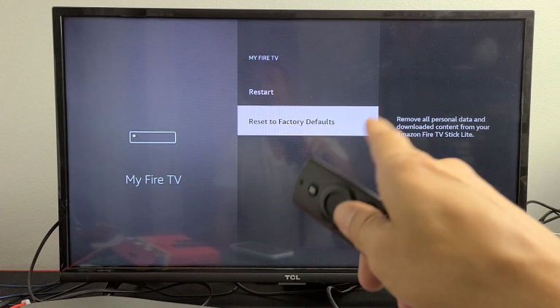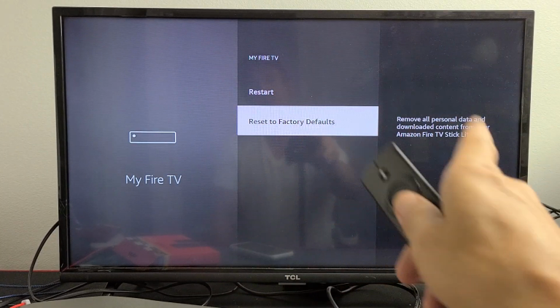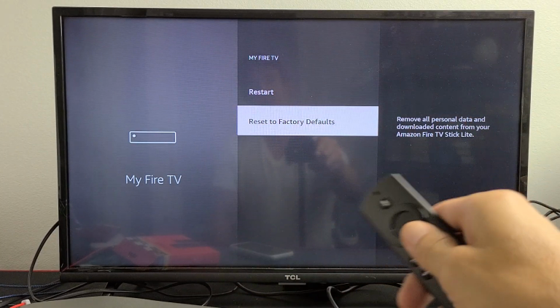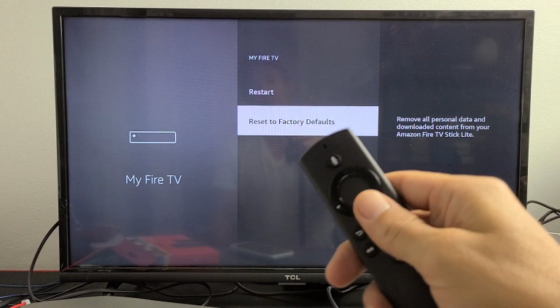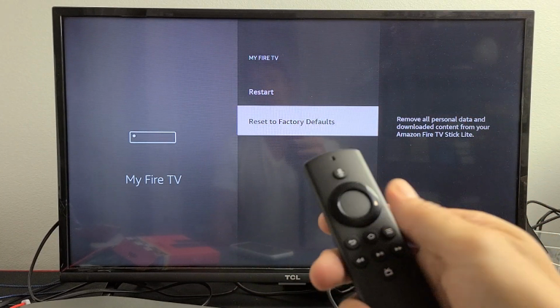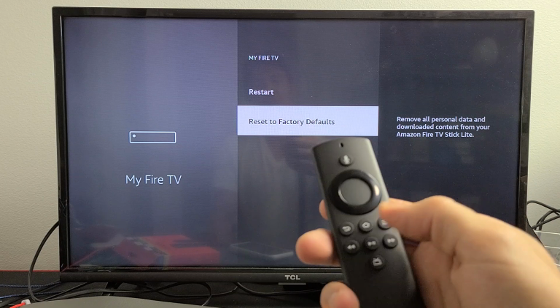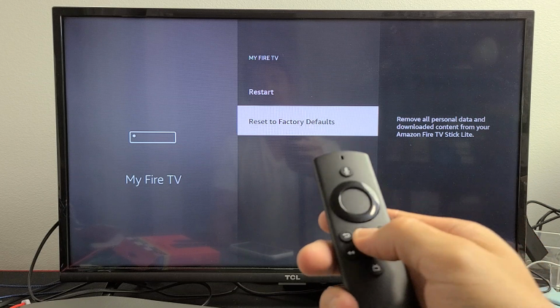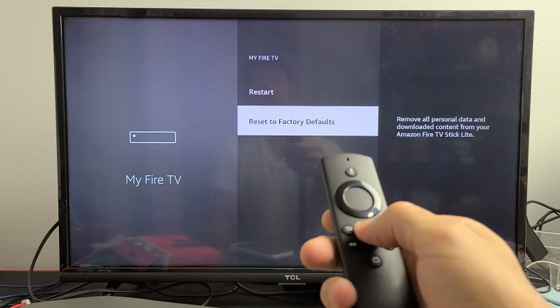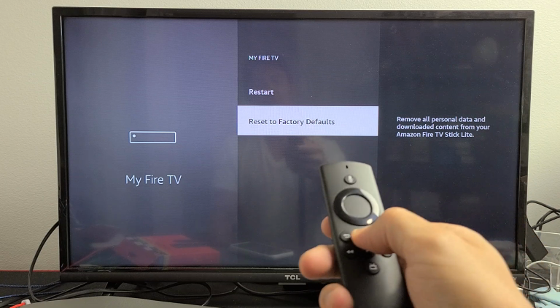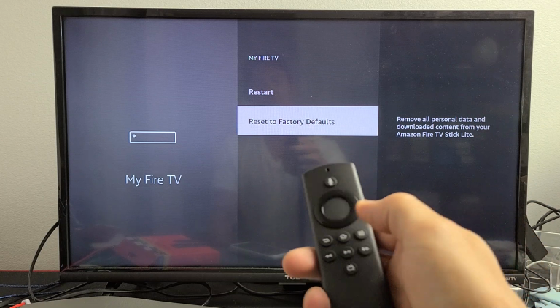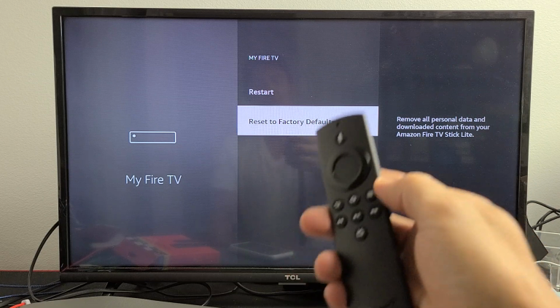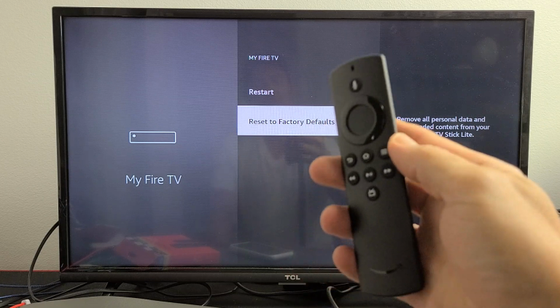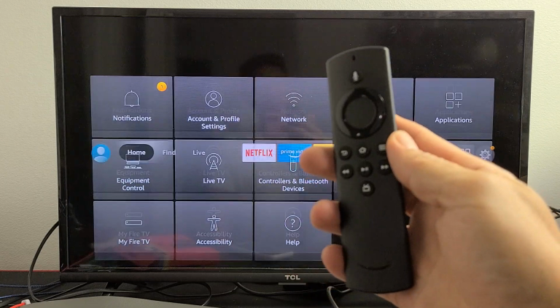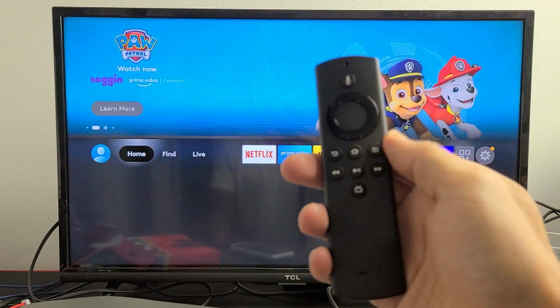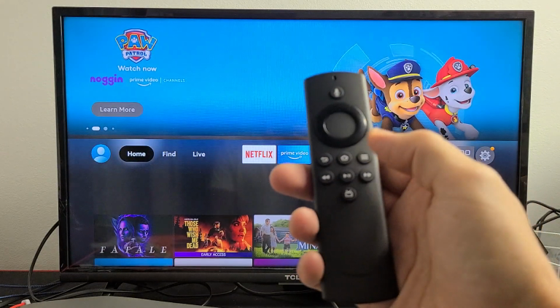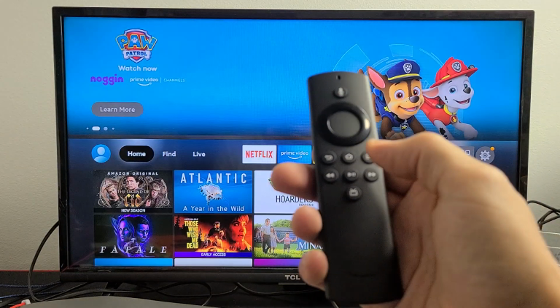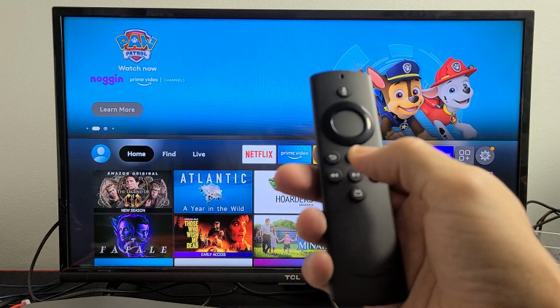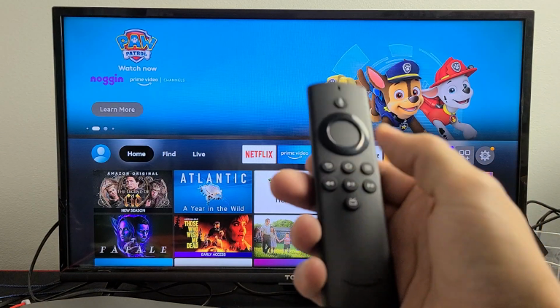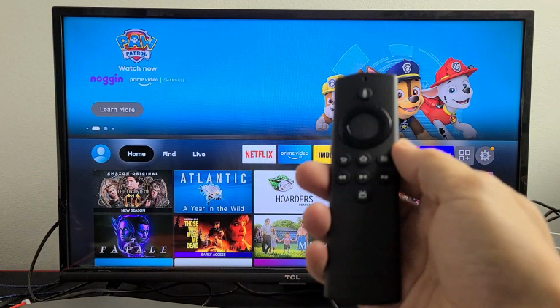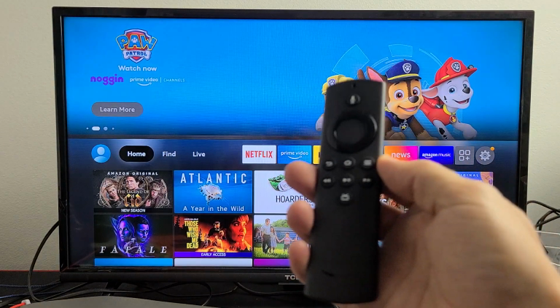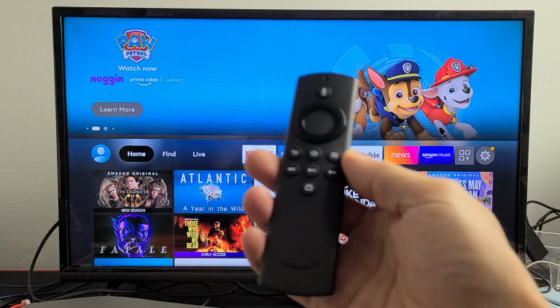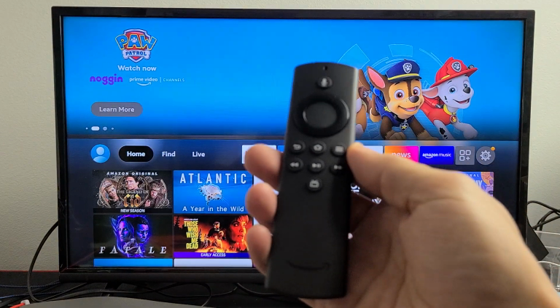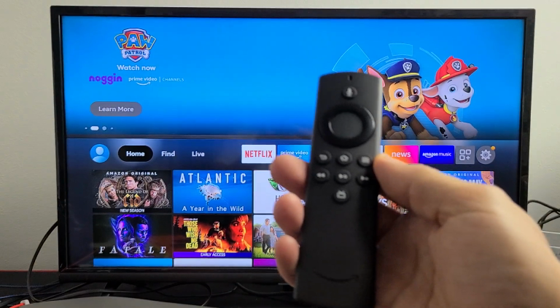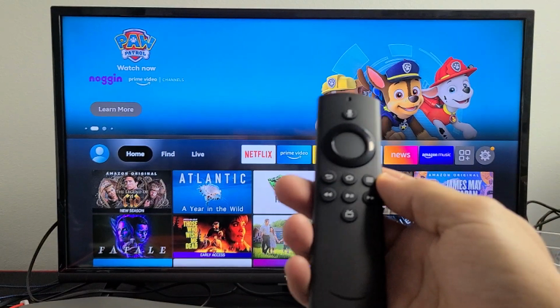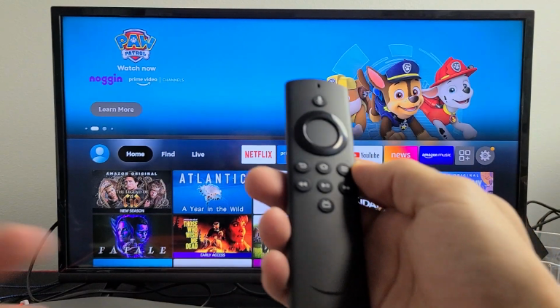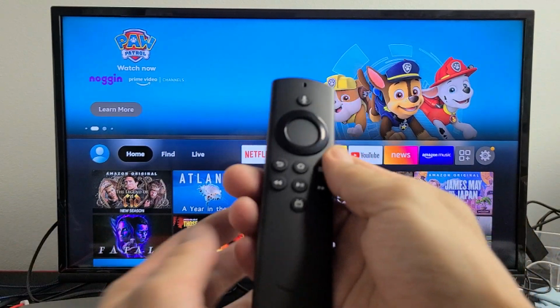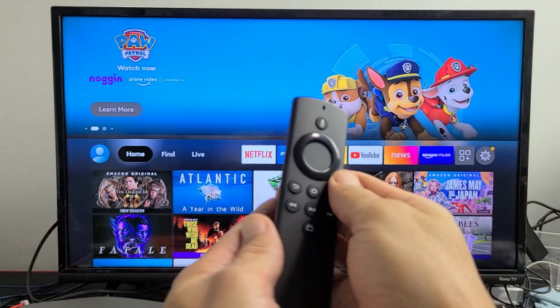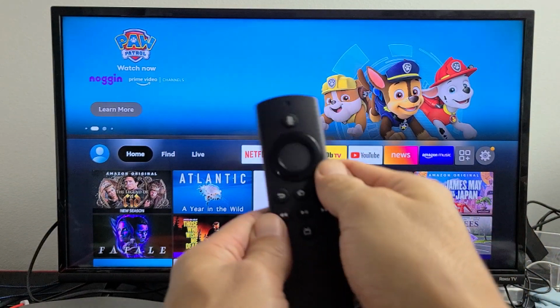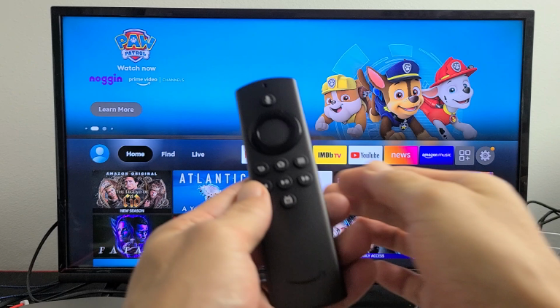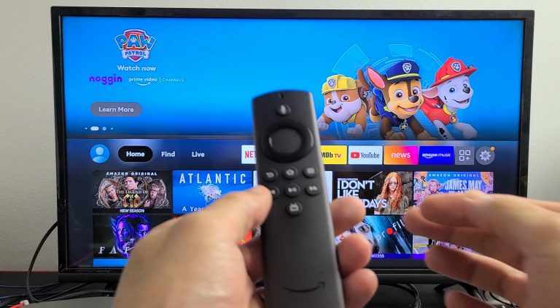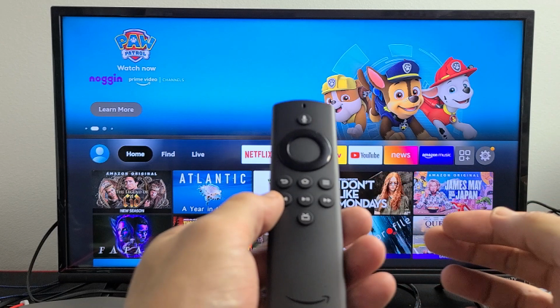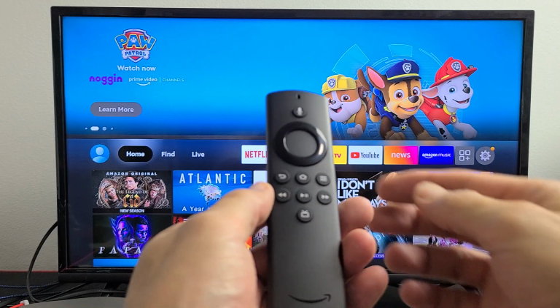That's the first way to do a factory reset. The second way is we can simply just use the remote. All you've got to do is press and hold two buttons.